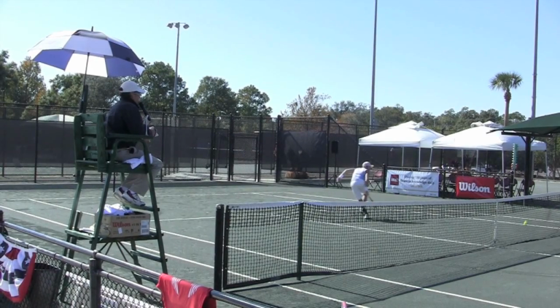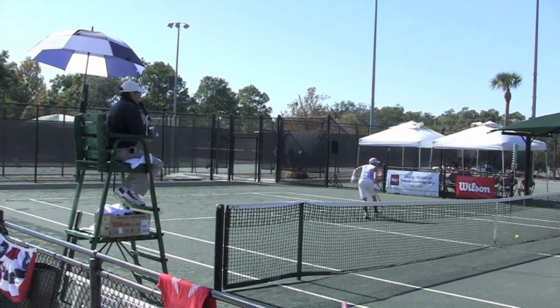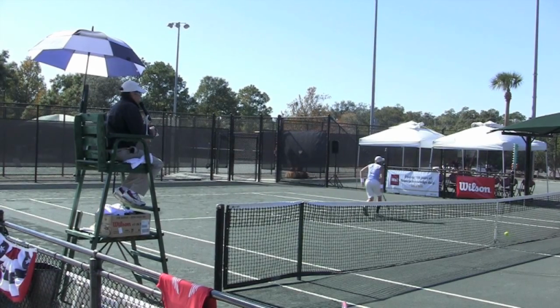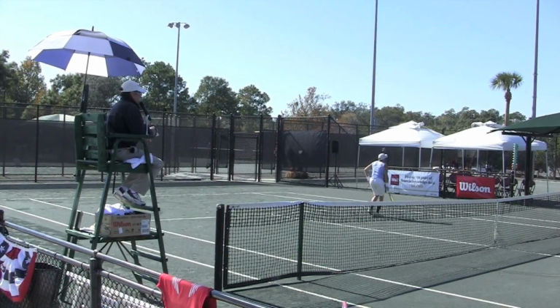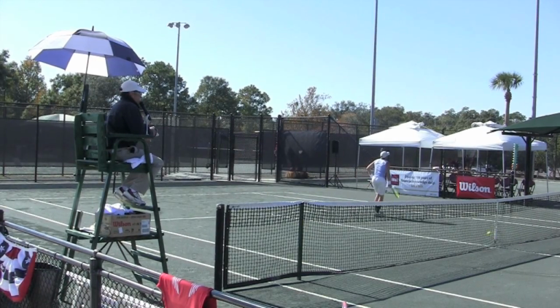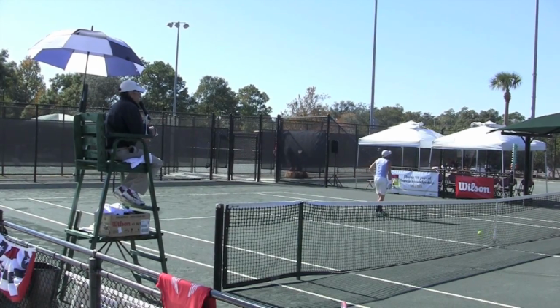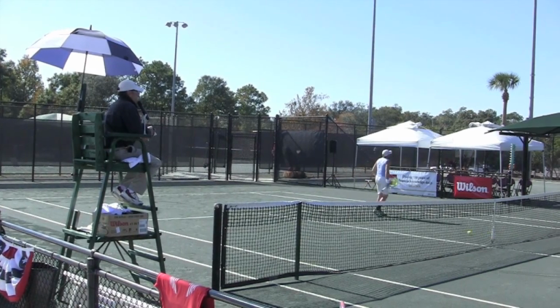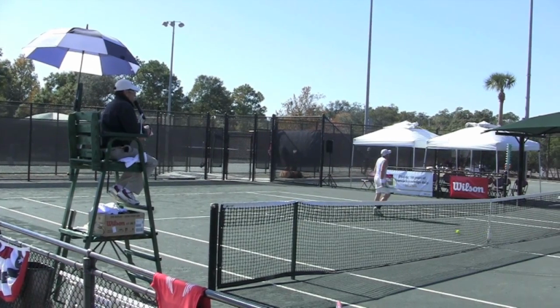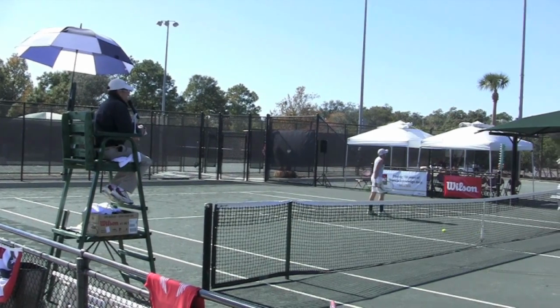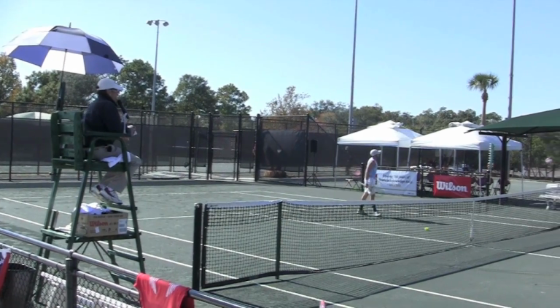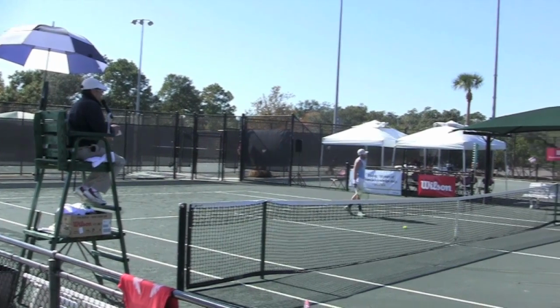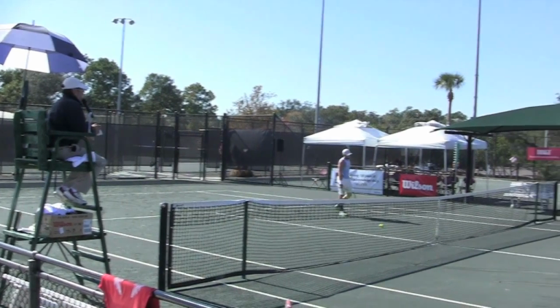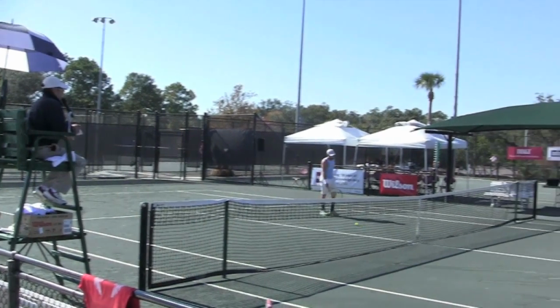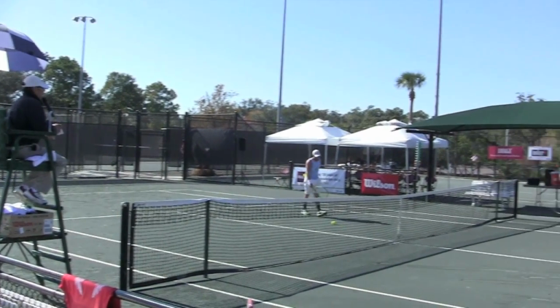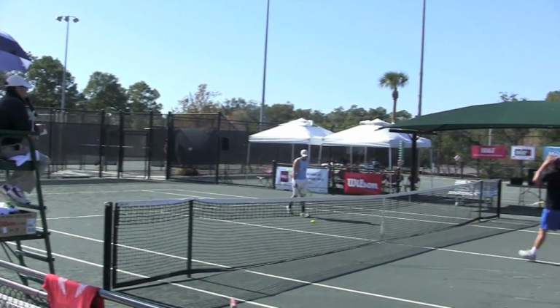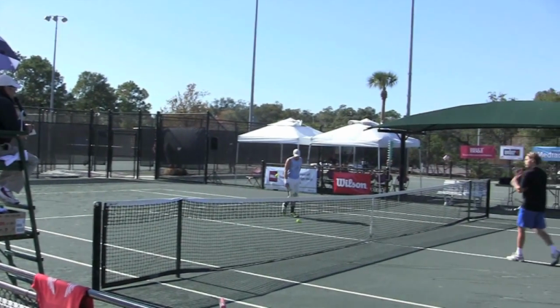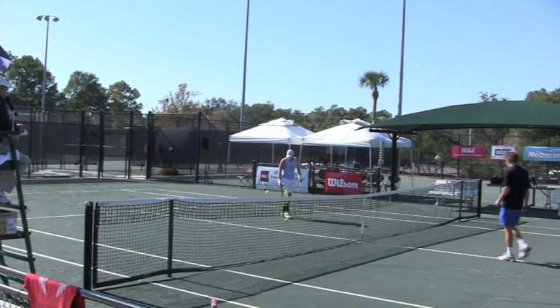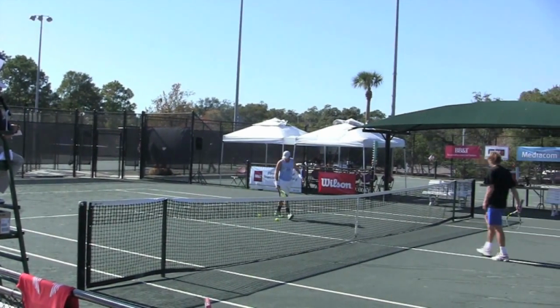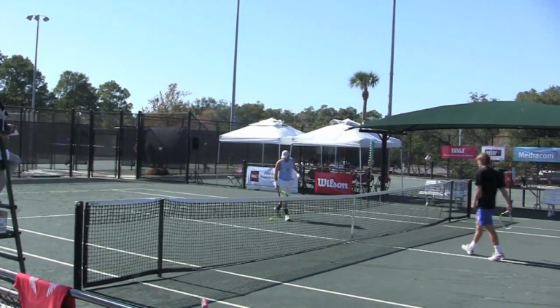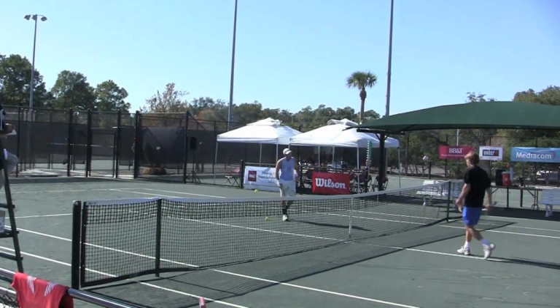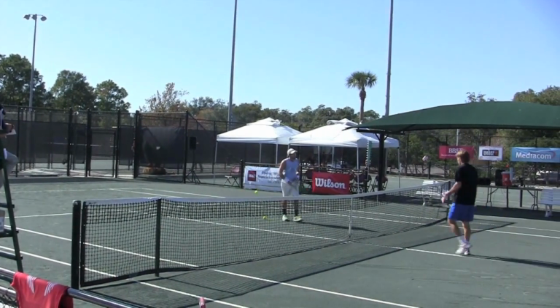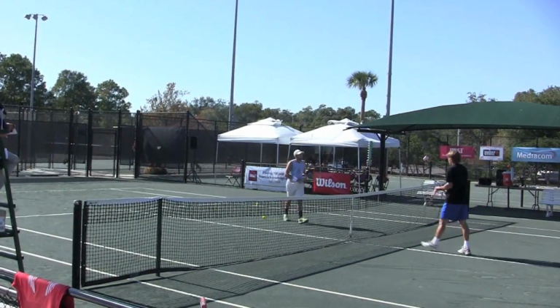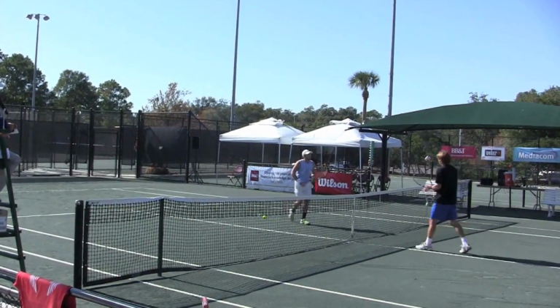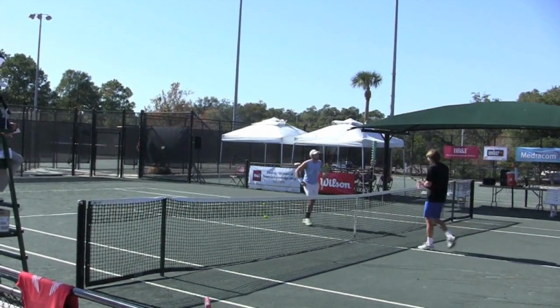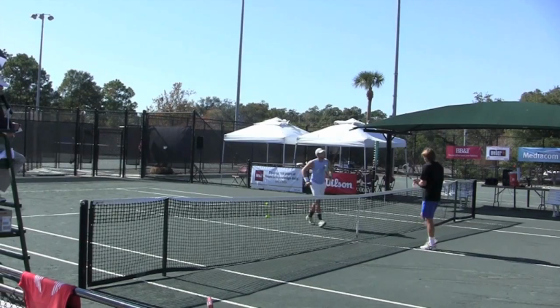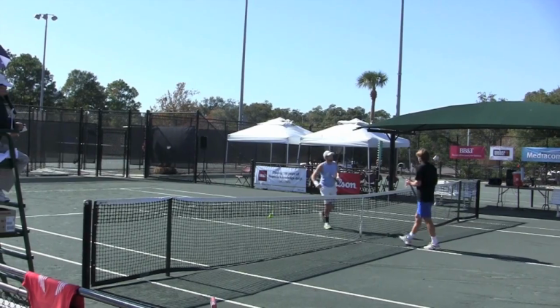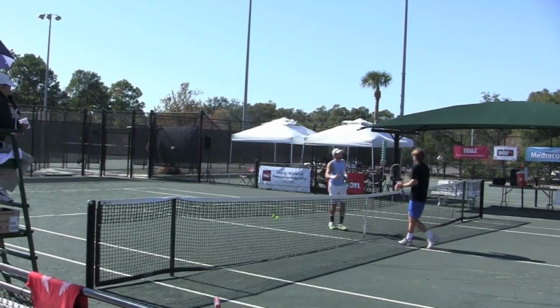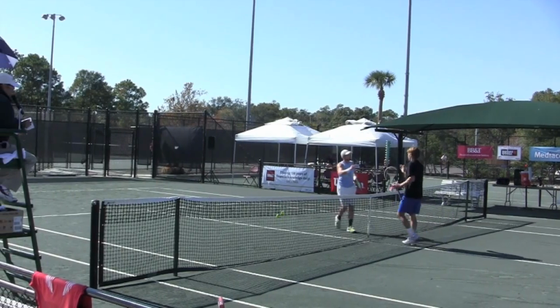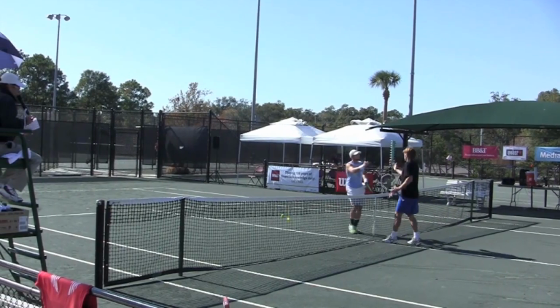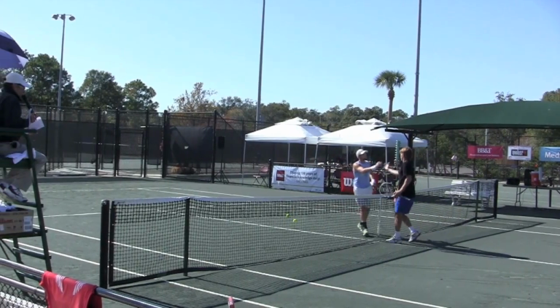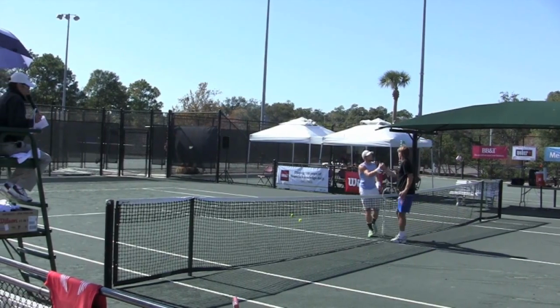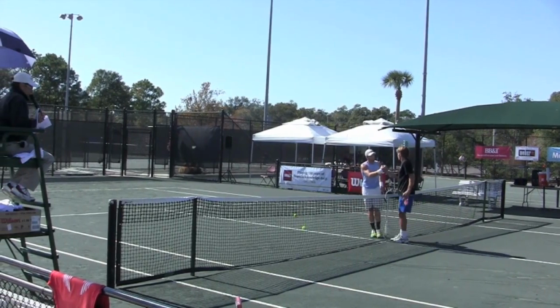Game, set and match. Ballarat. 6-1, 6-2.